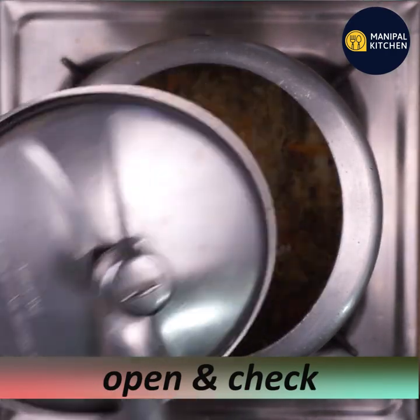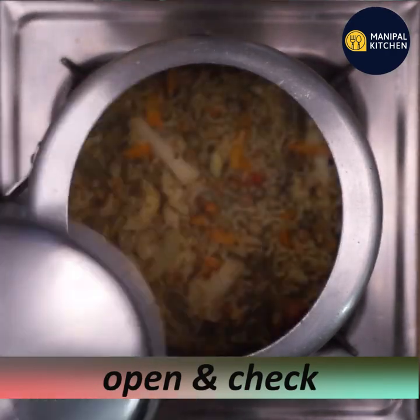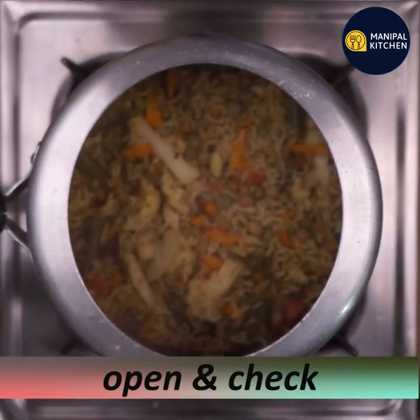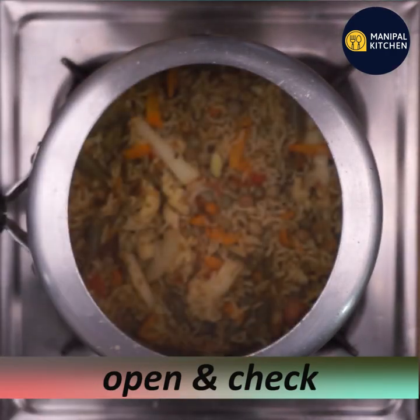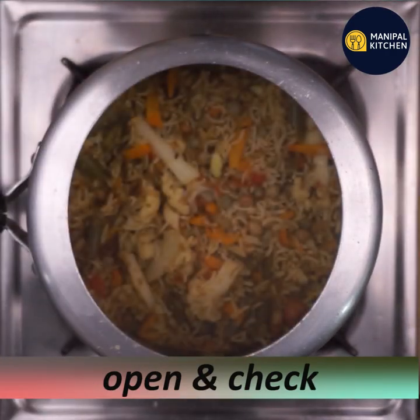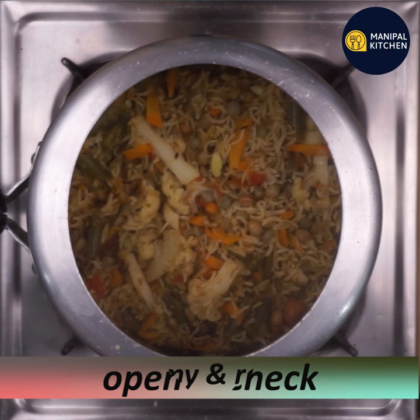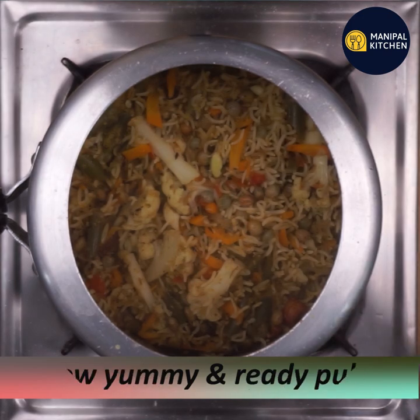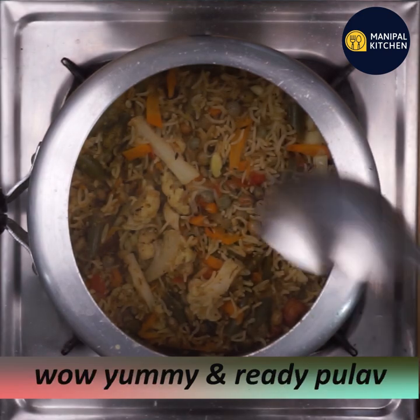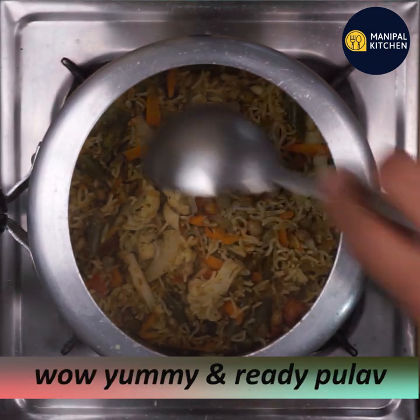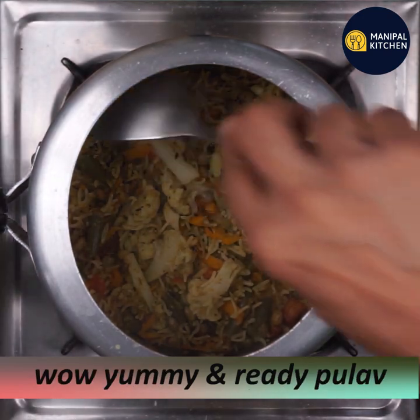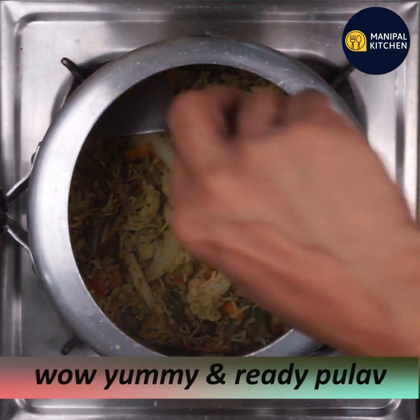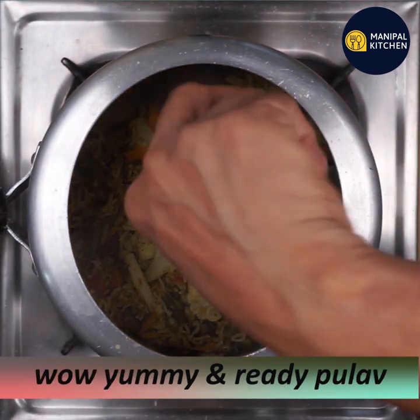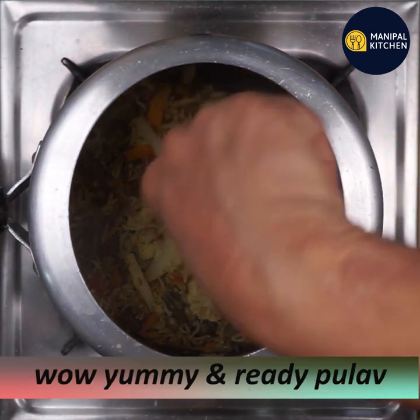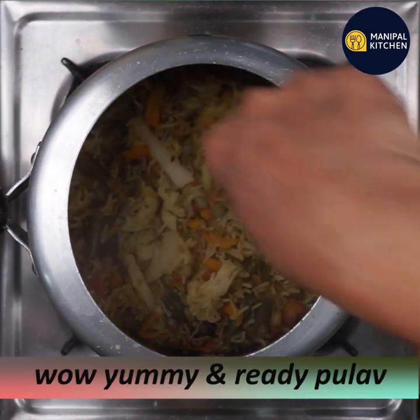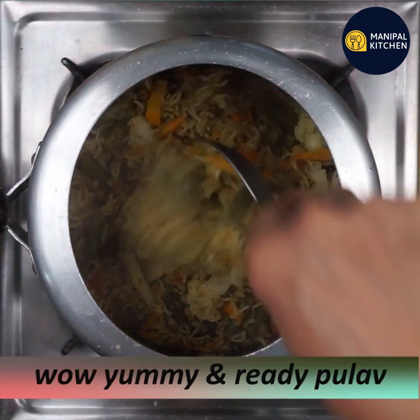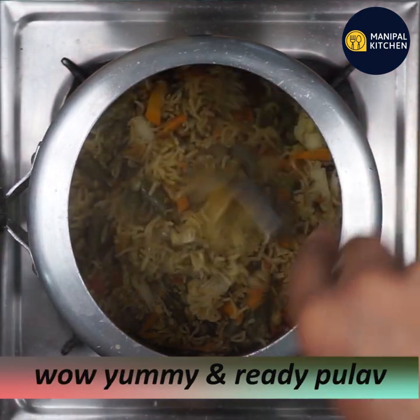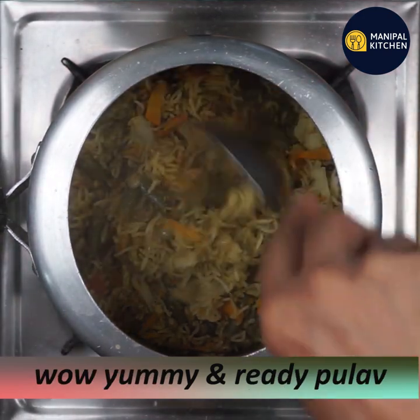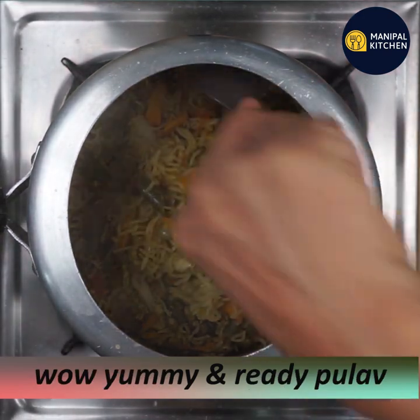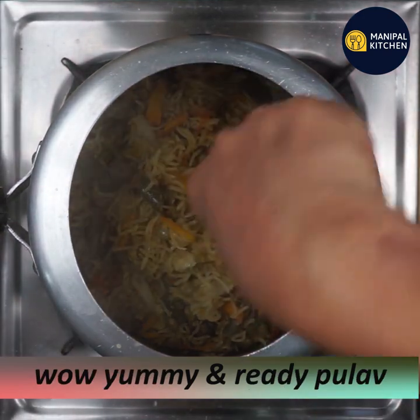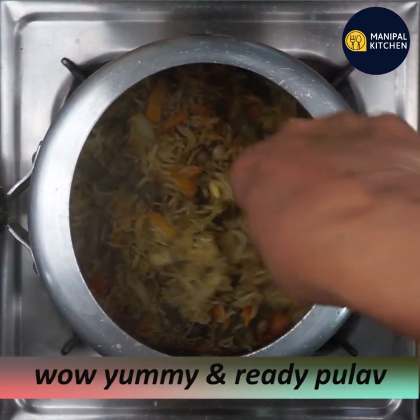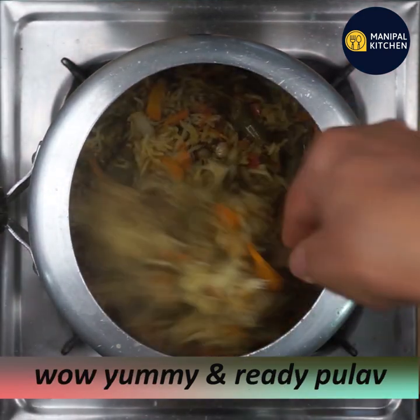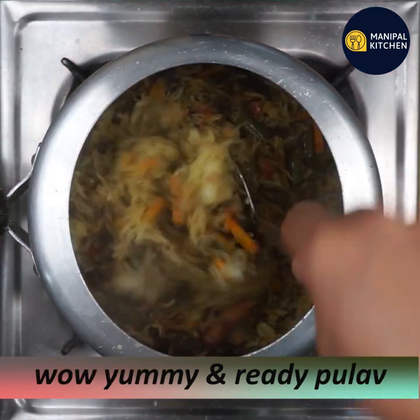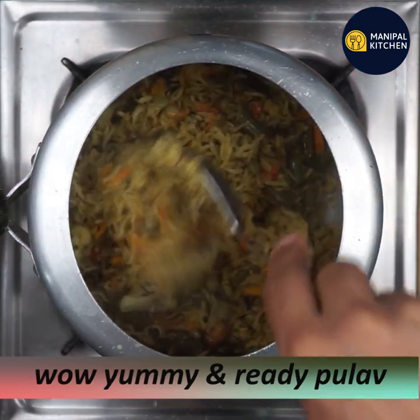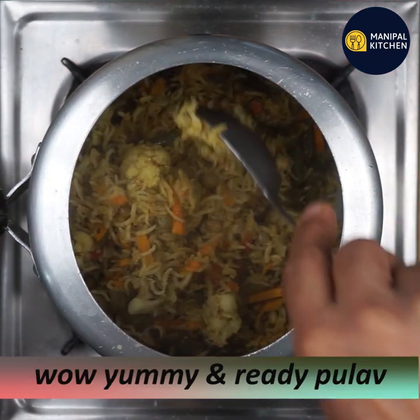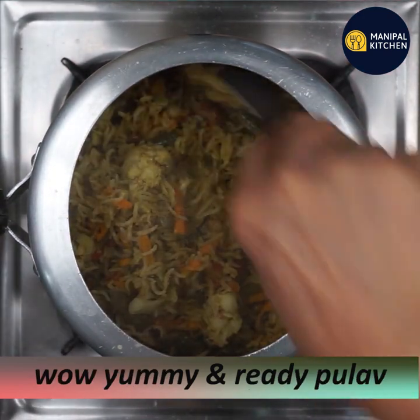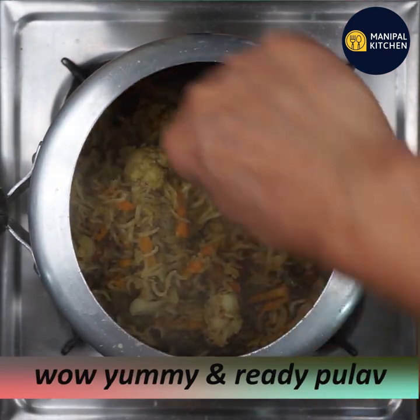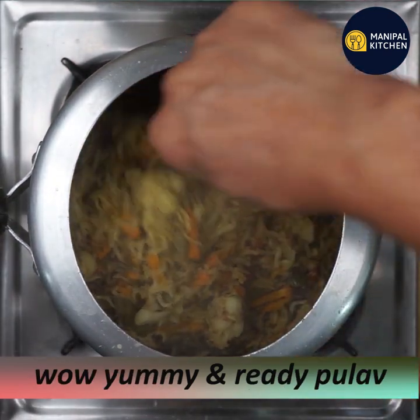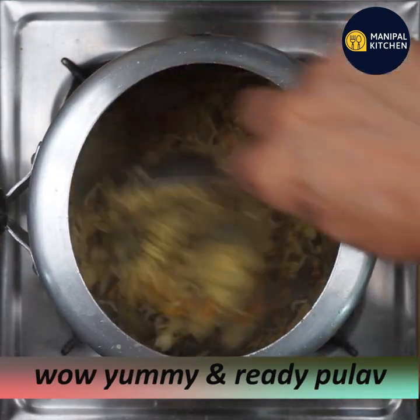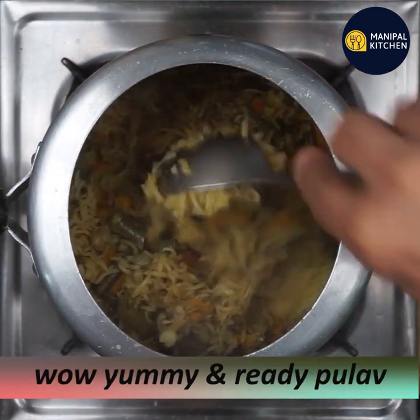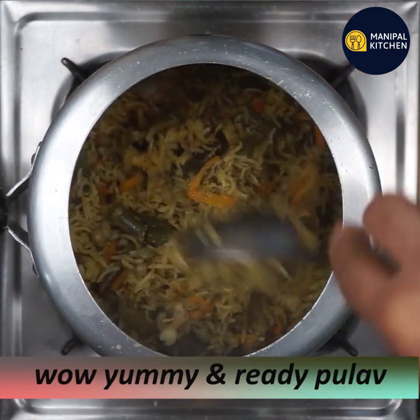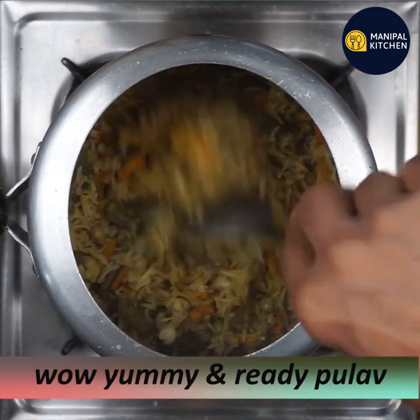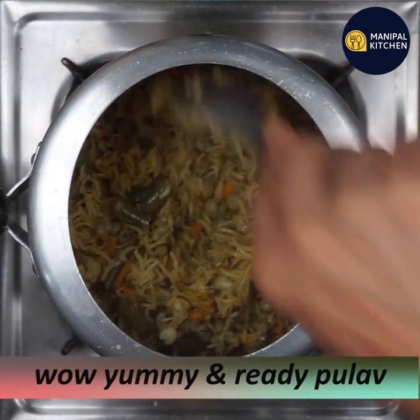Open the lid and check. Wow, it's yummy — it's so good!